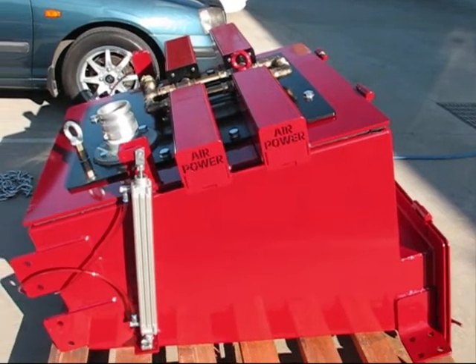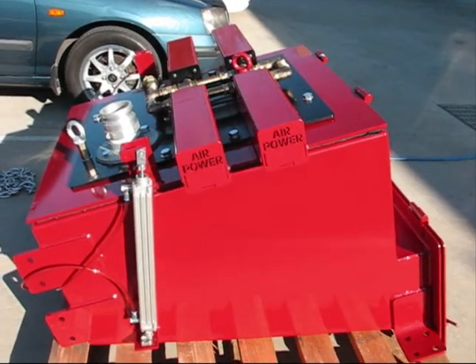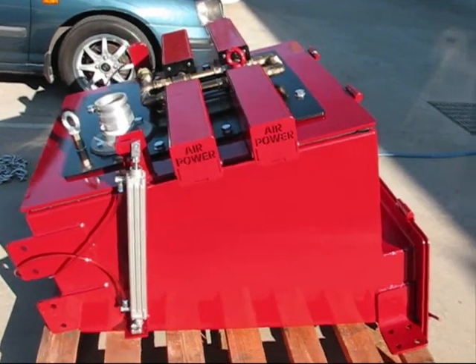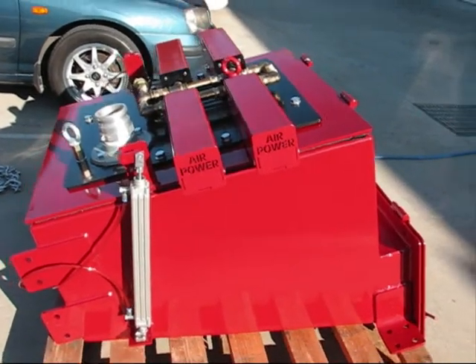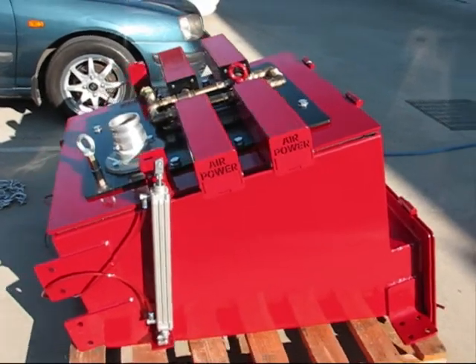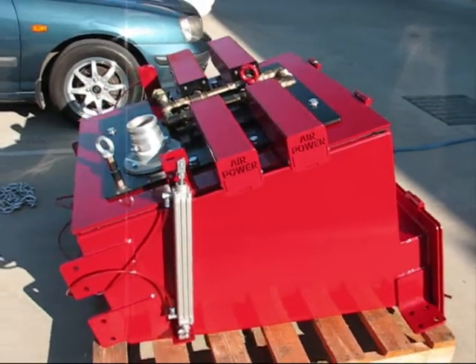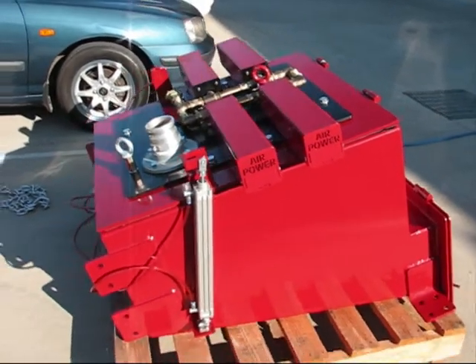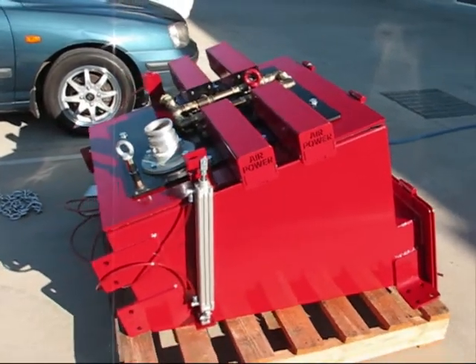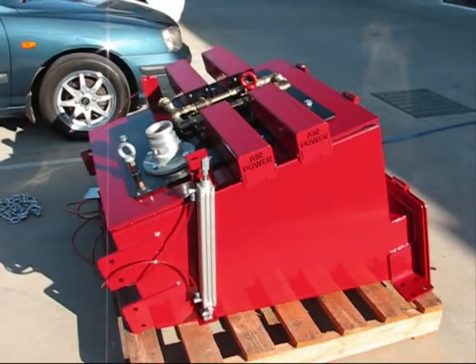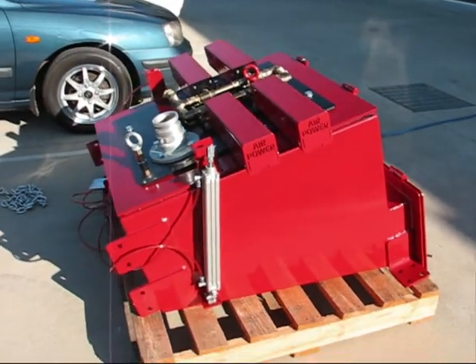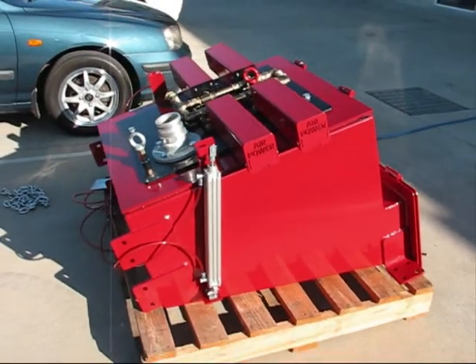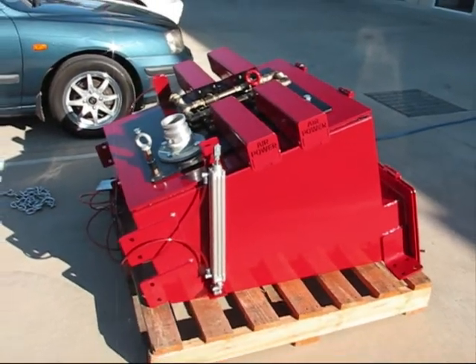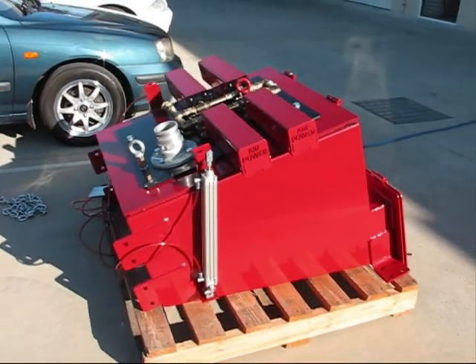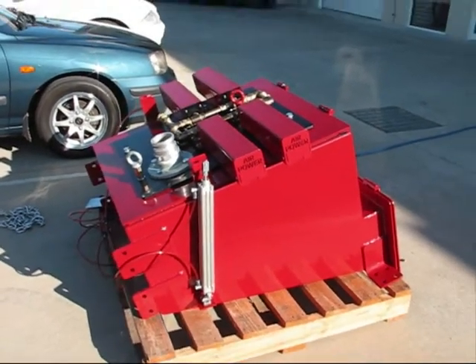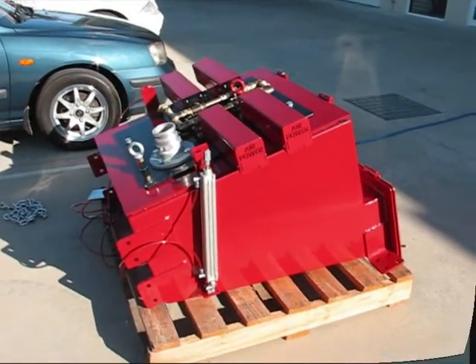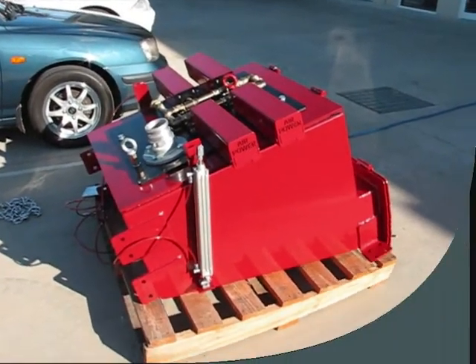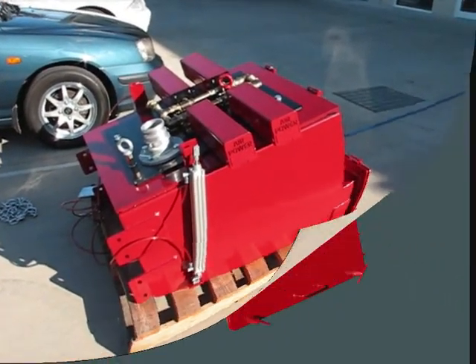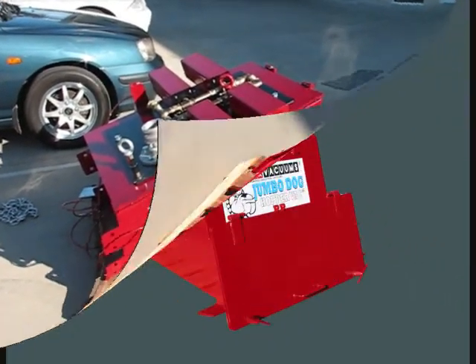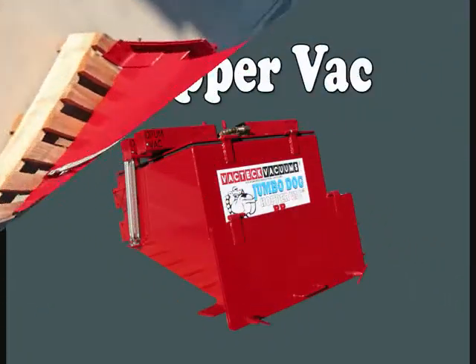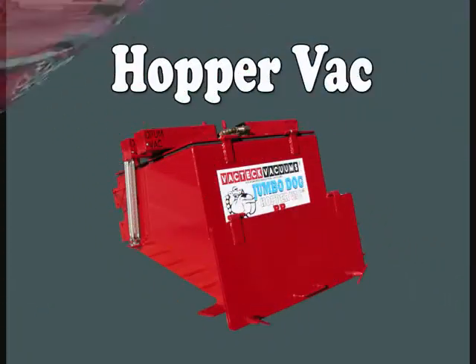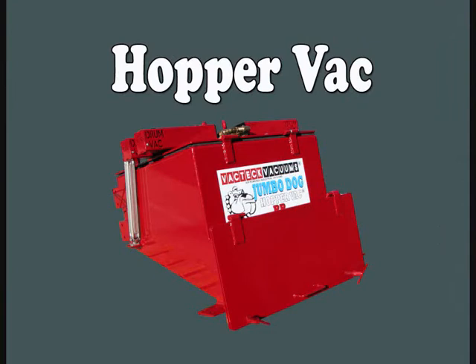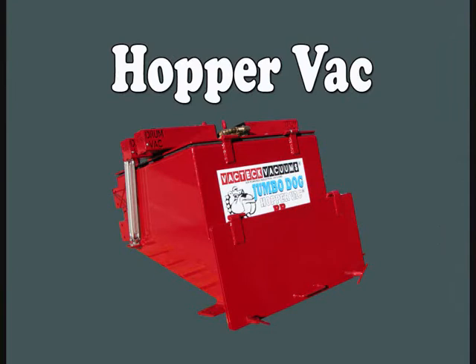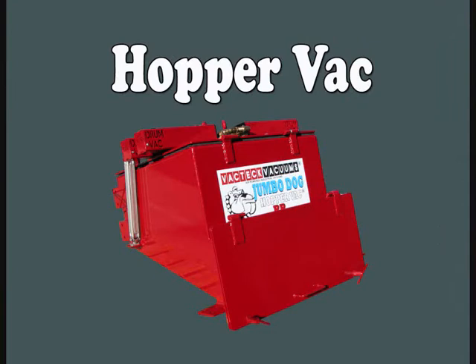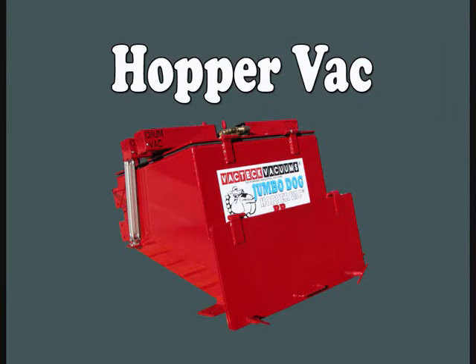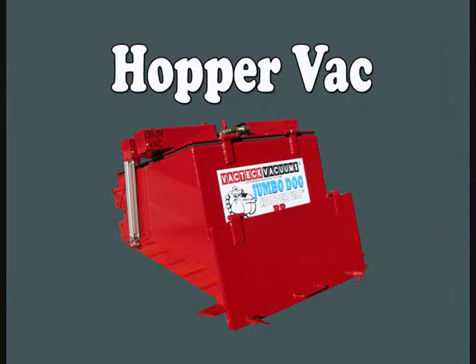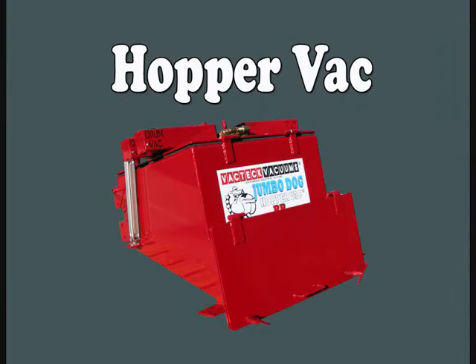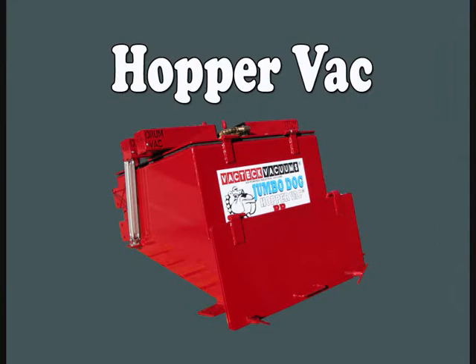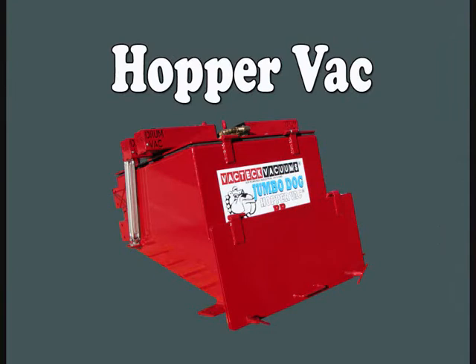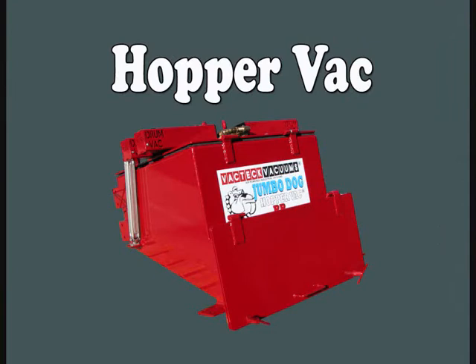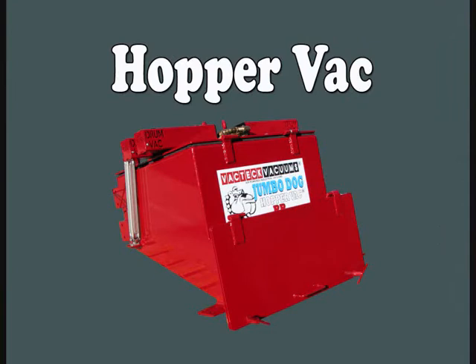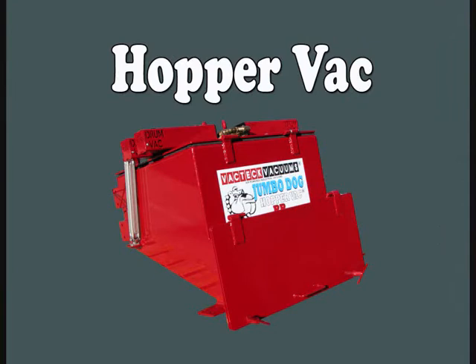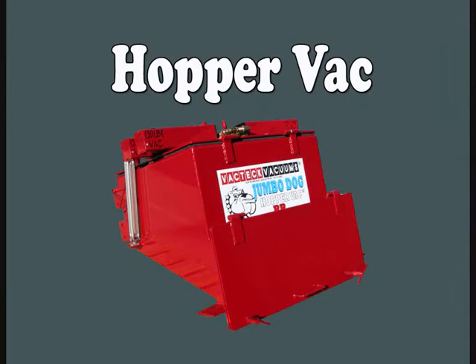All VacTech Vacuums hoppers are custom built, which means we can tailor a system to your requirements. Thank you.